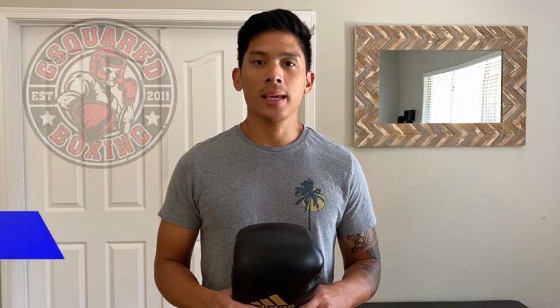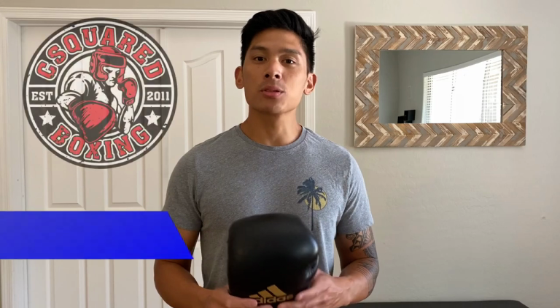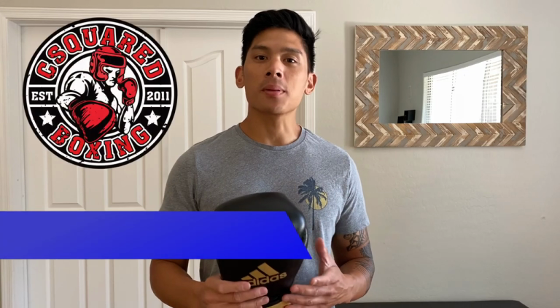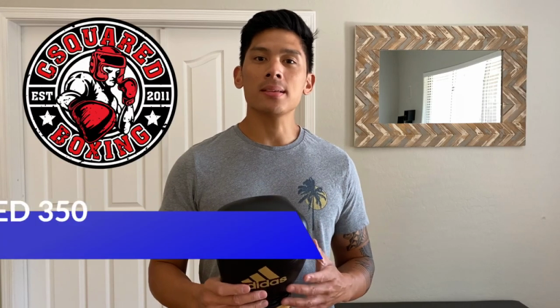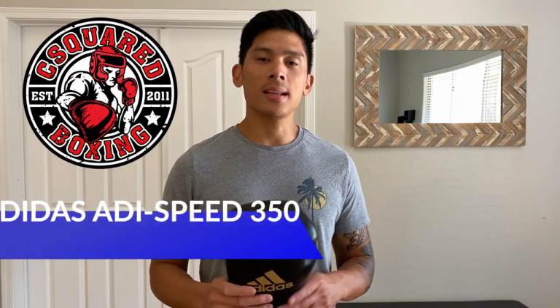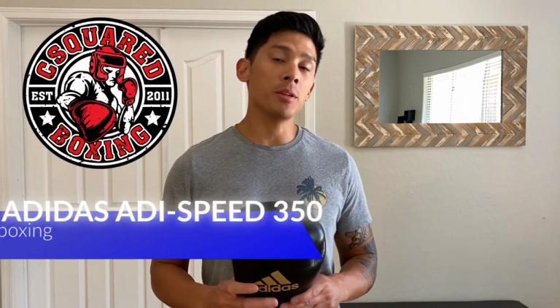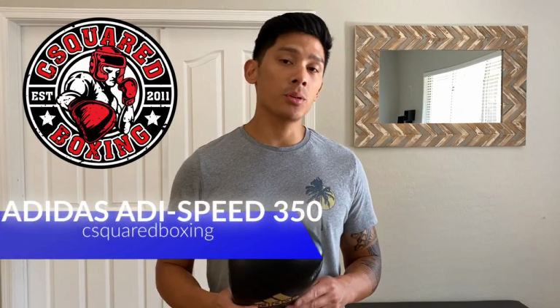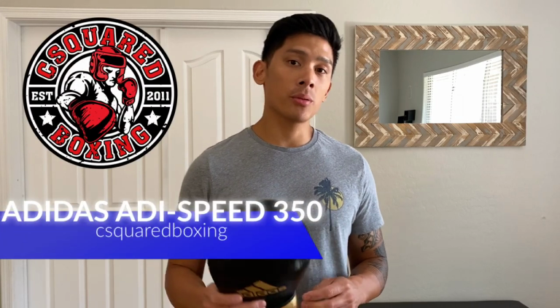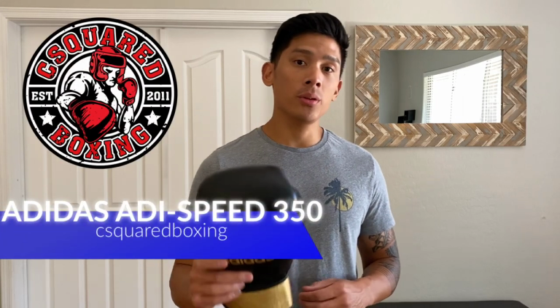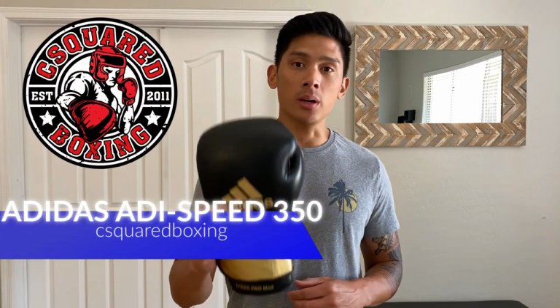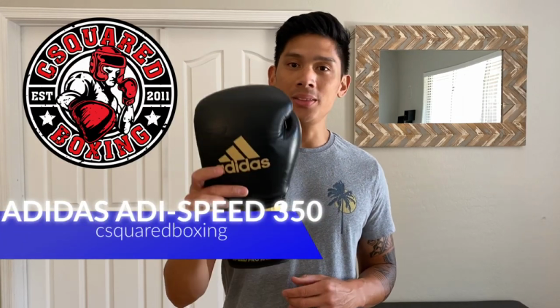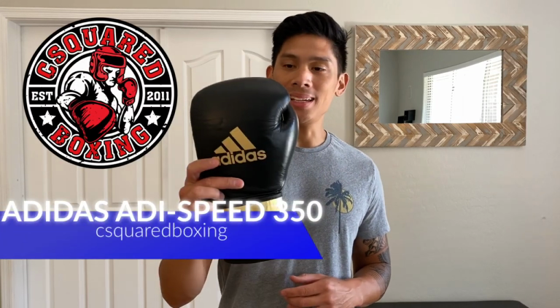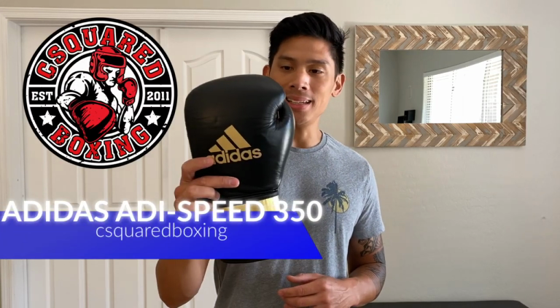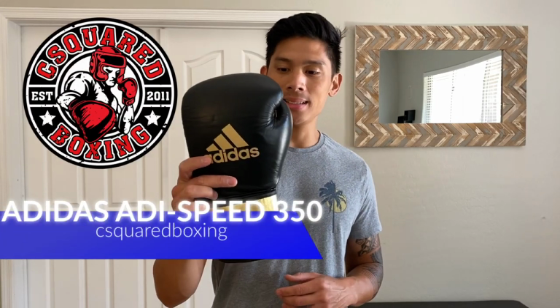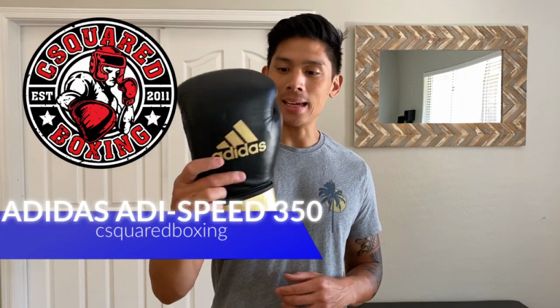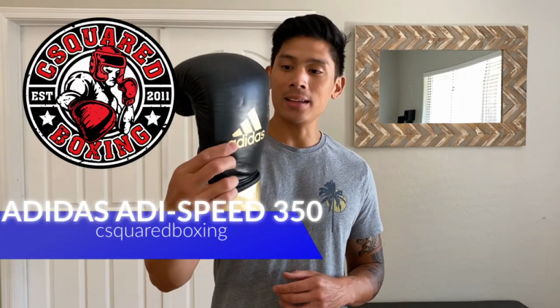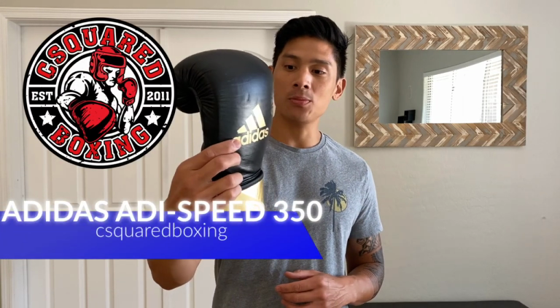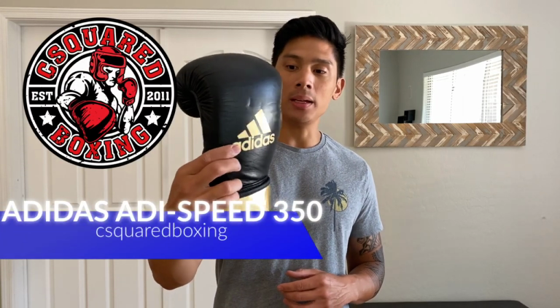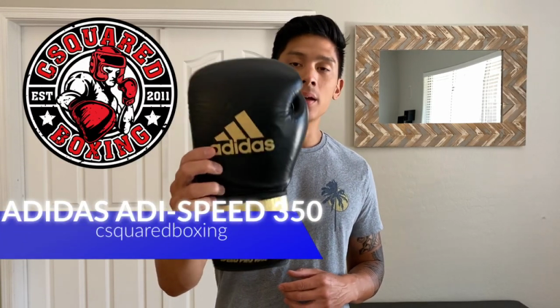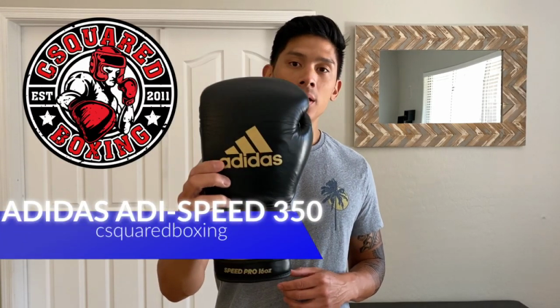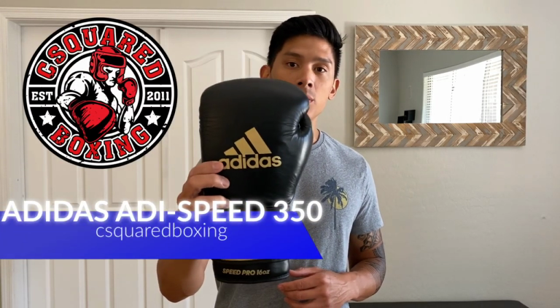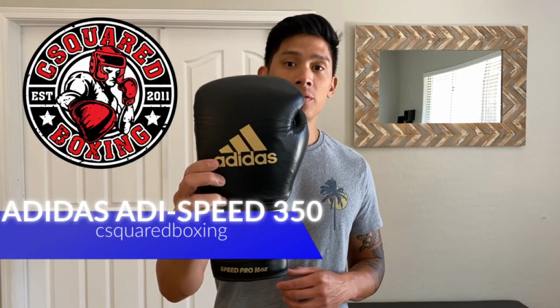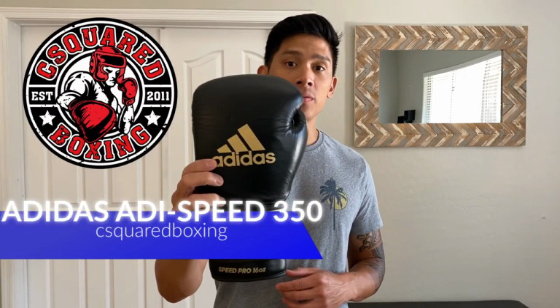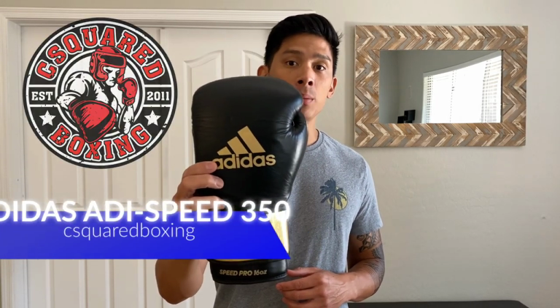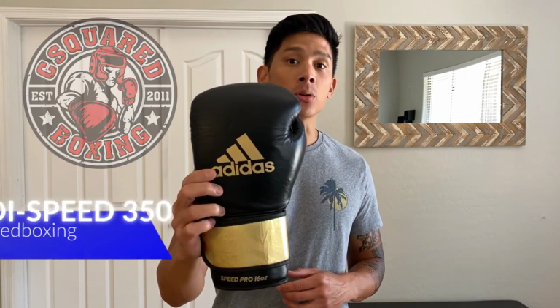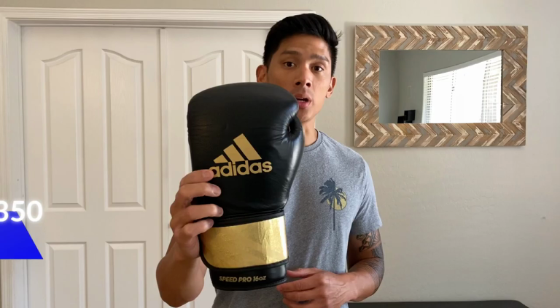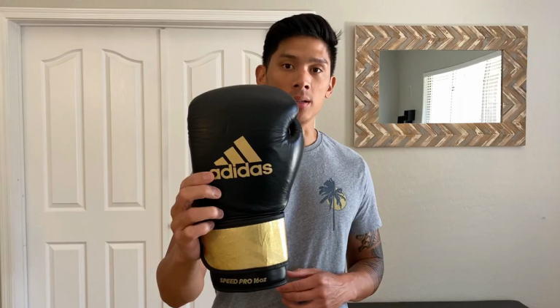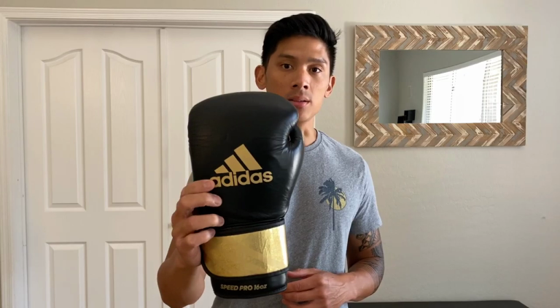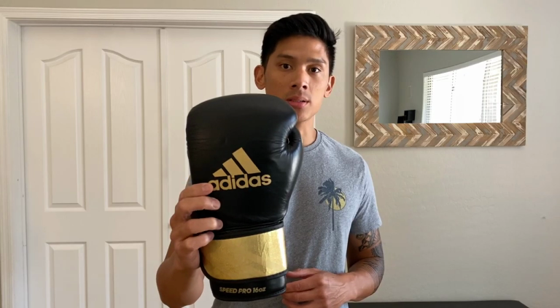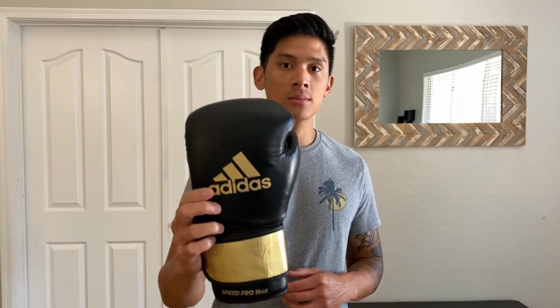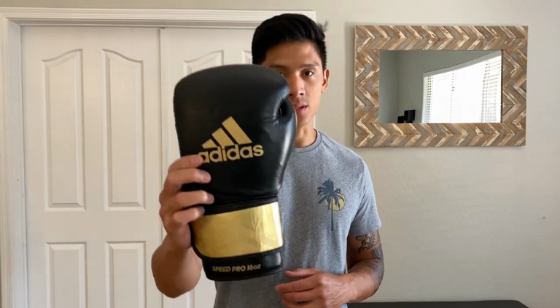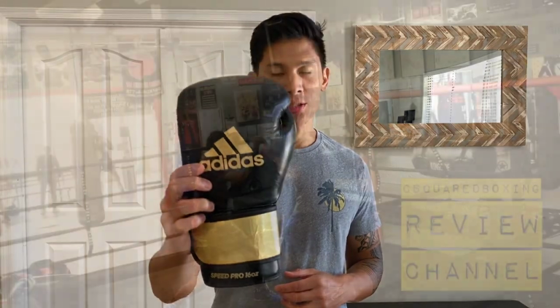Hey, what's up guys? Today I'm going to be doing a review of the Adidas Adi-Speed 350 Pro training gloves, so stay tuned.